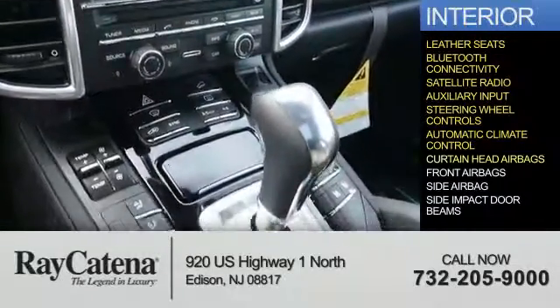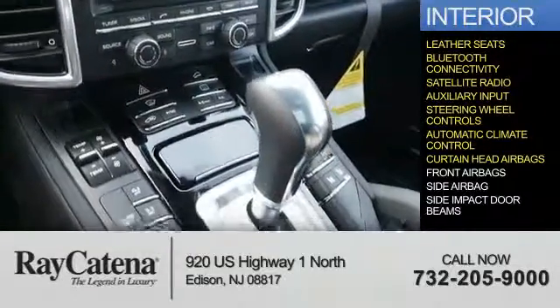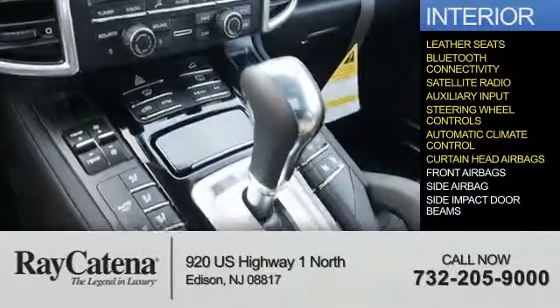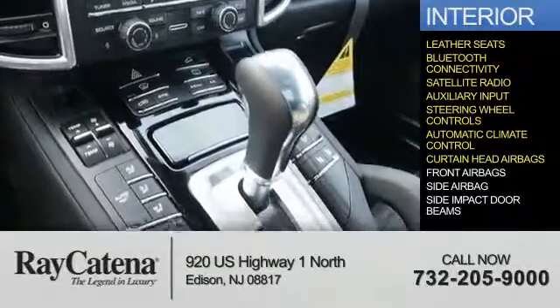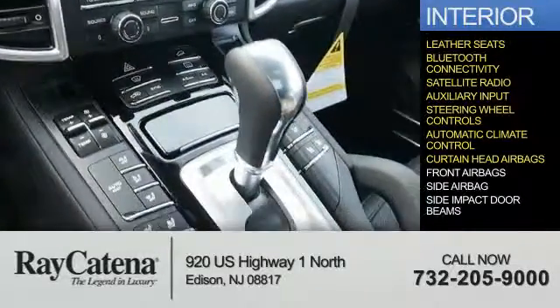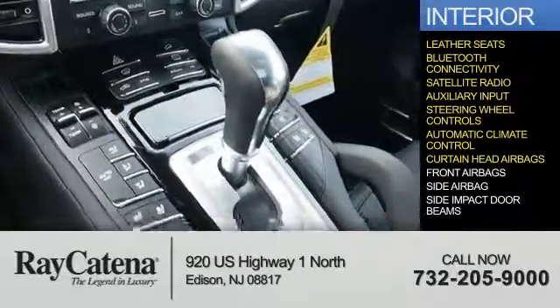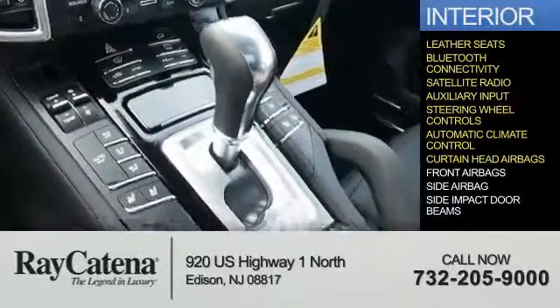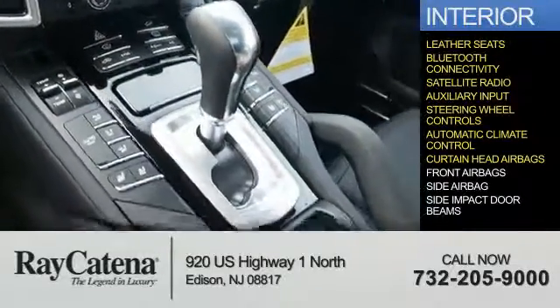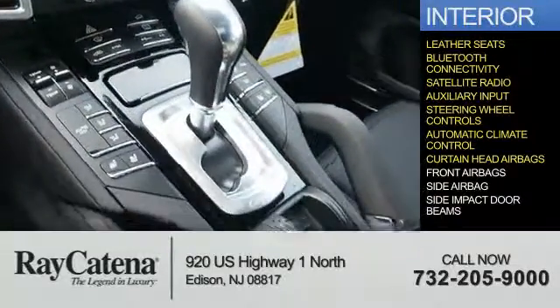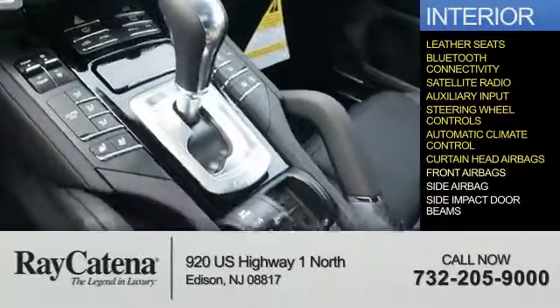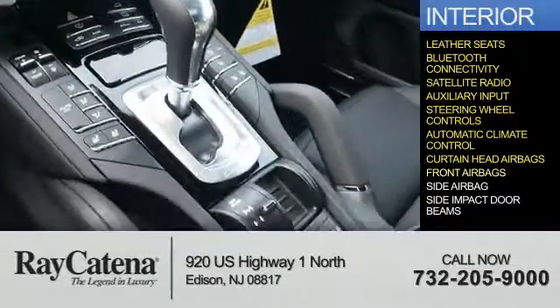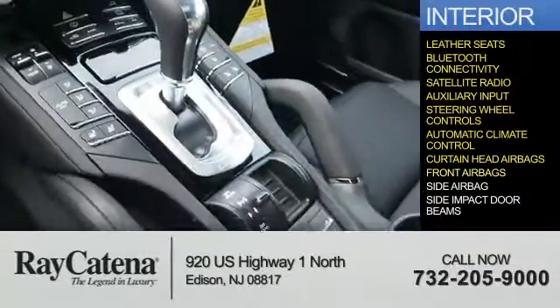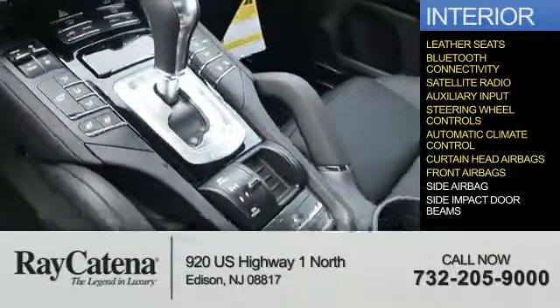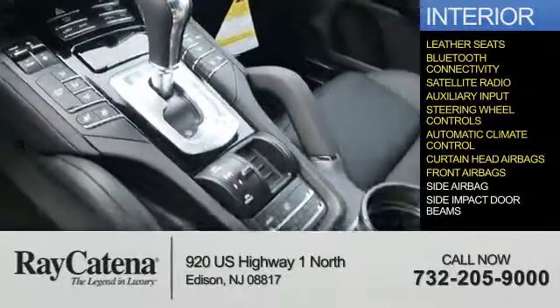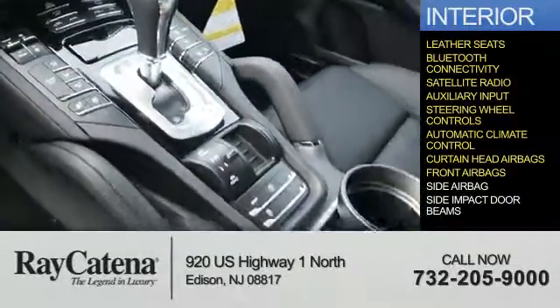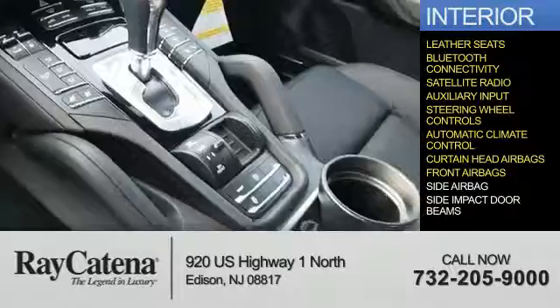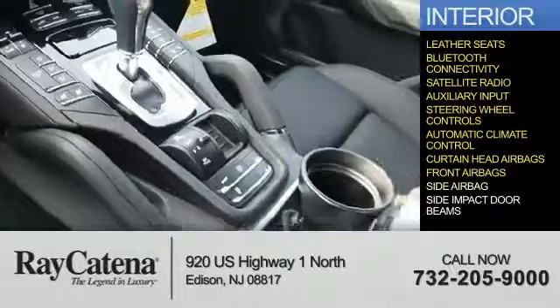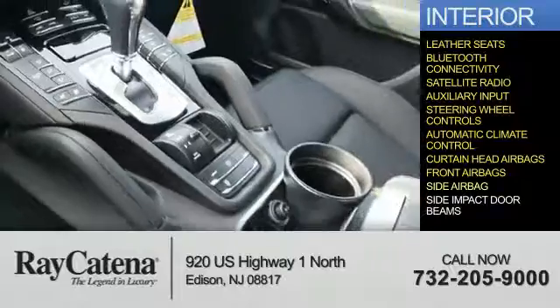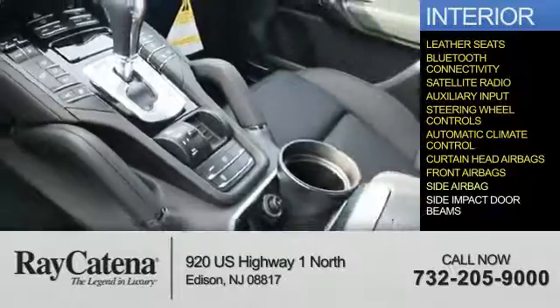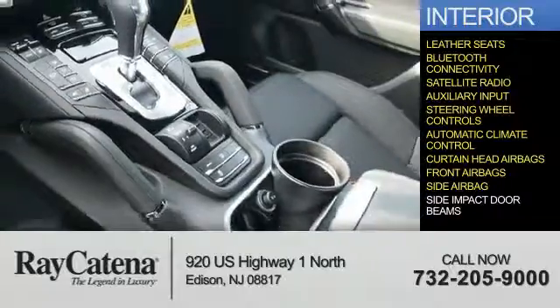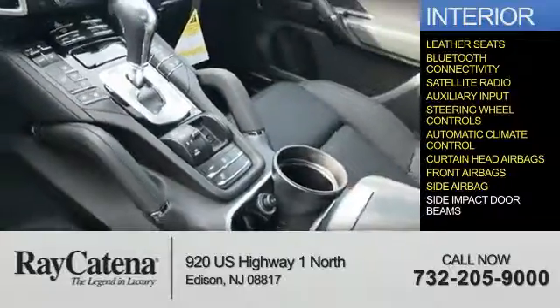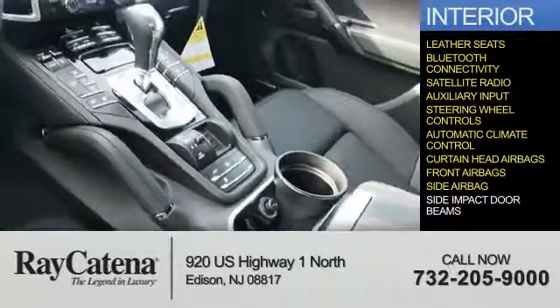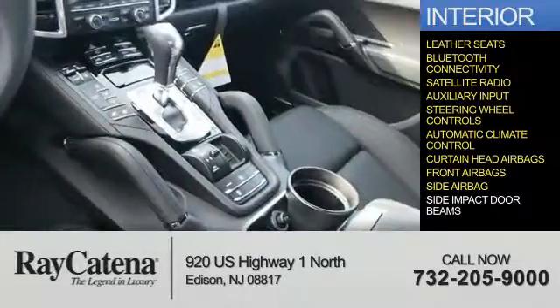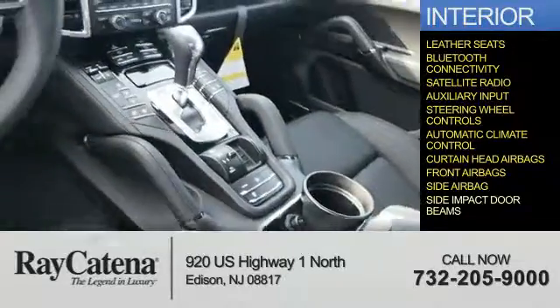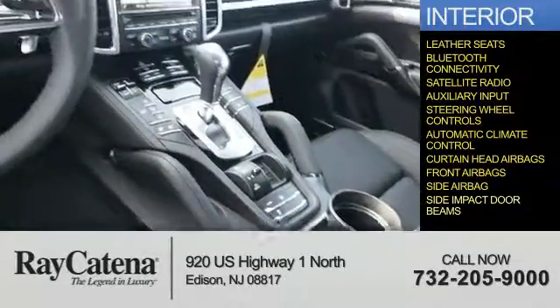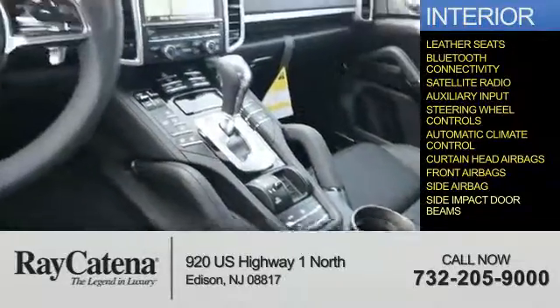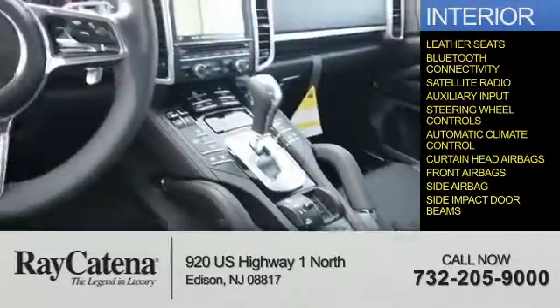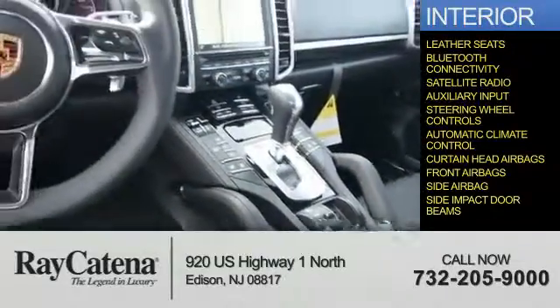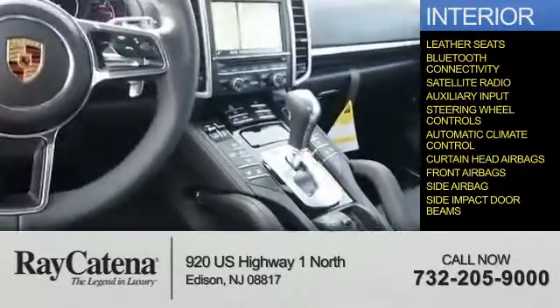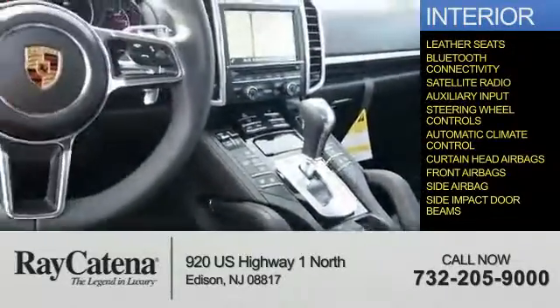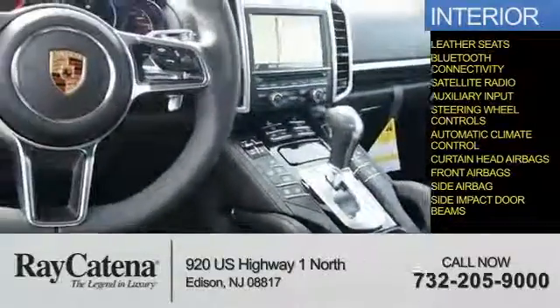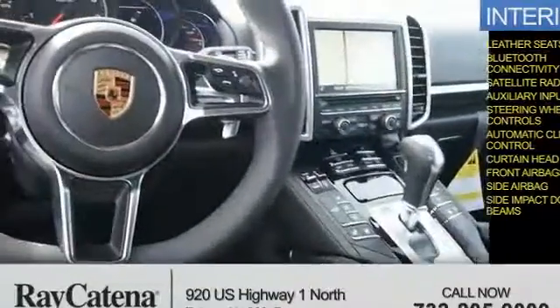Safety features include curtain head airbags, front airbags, side airbags, and side impact door beams.